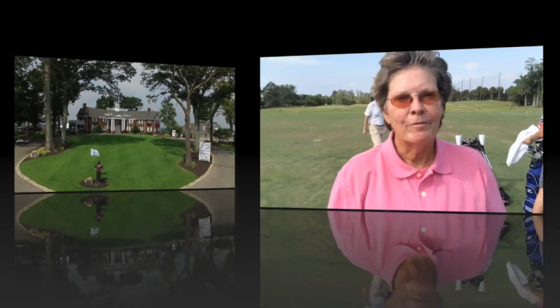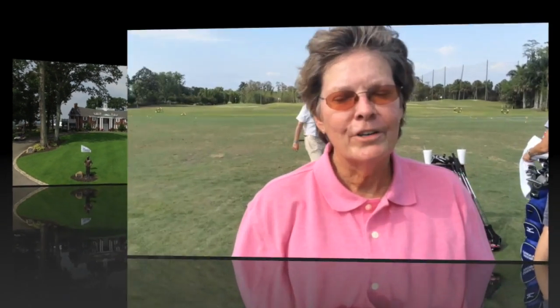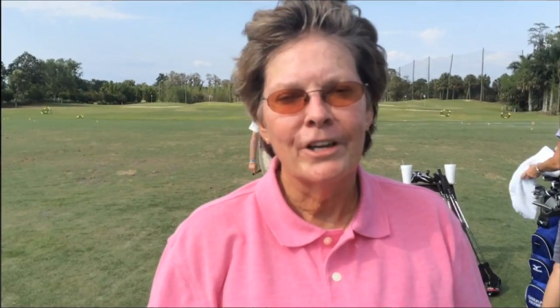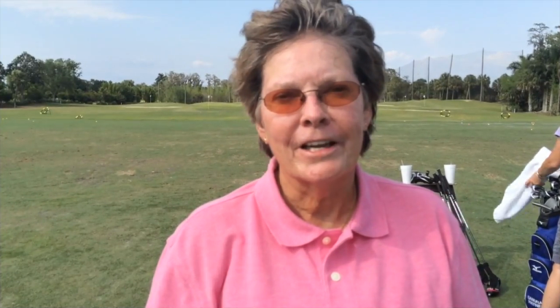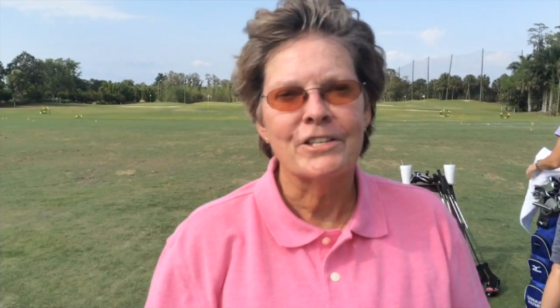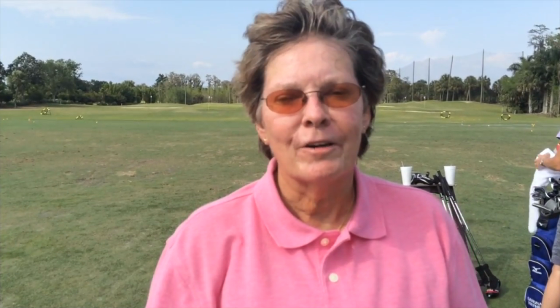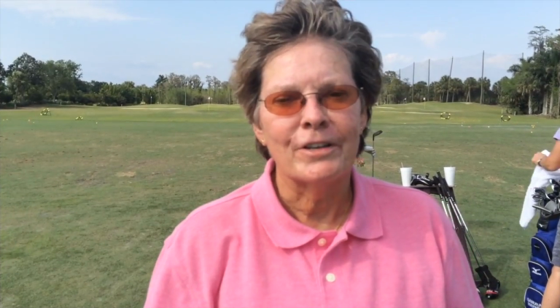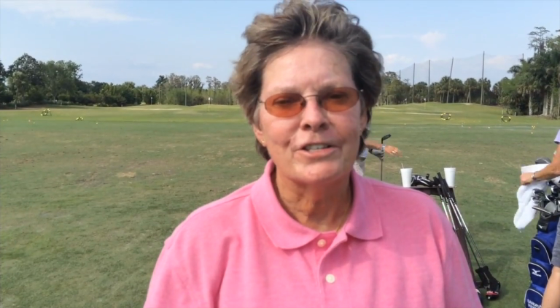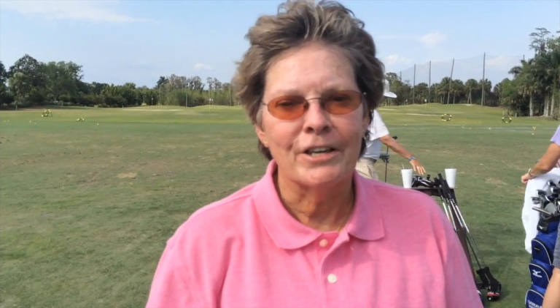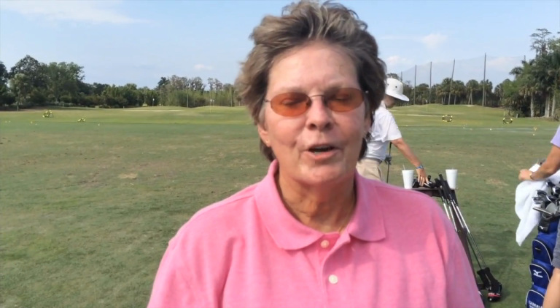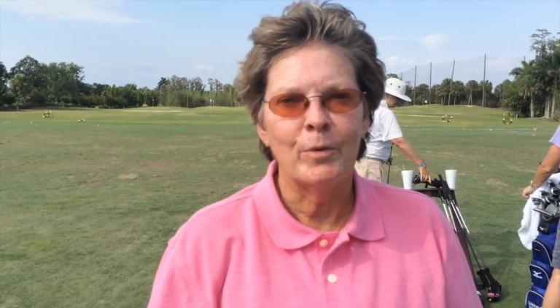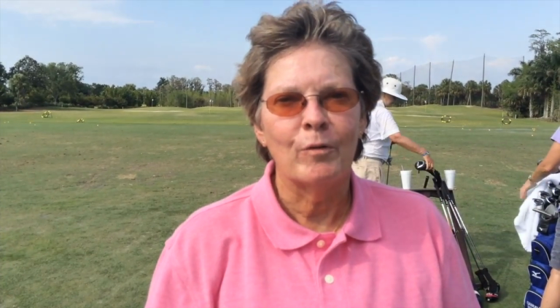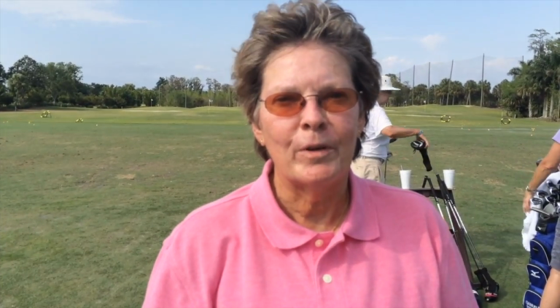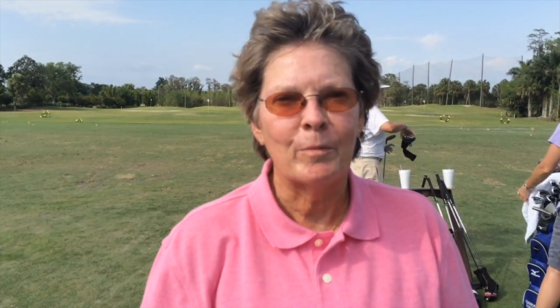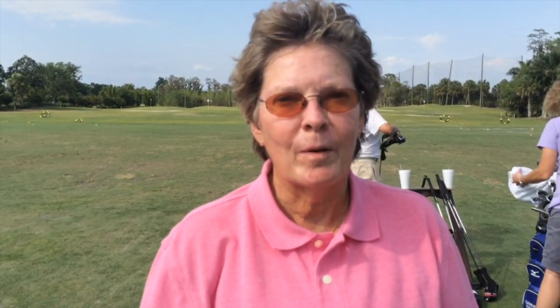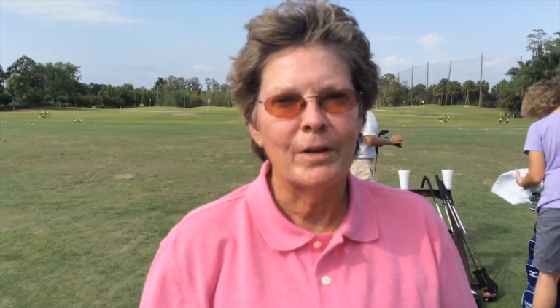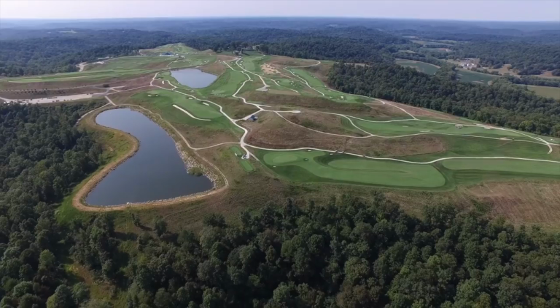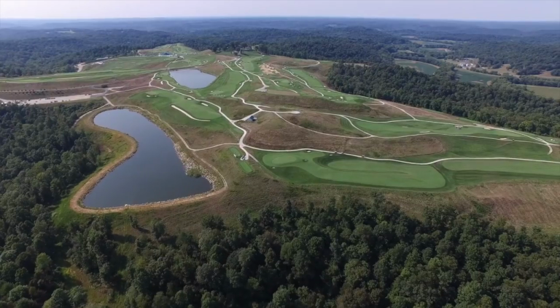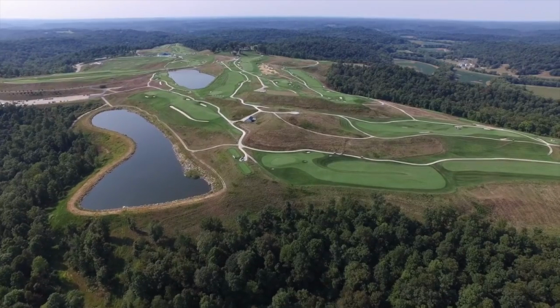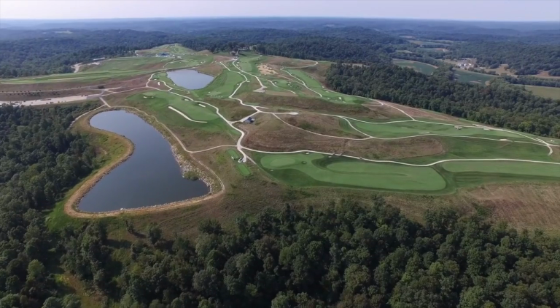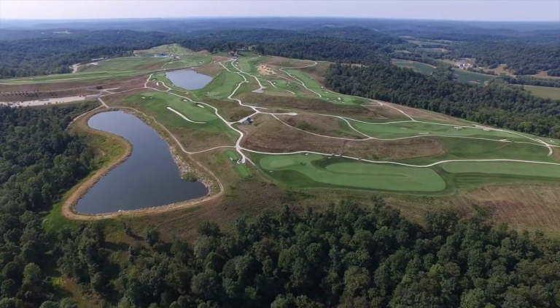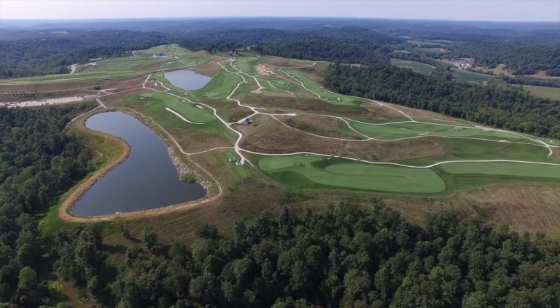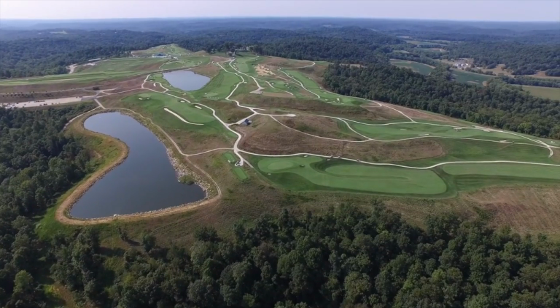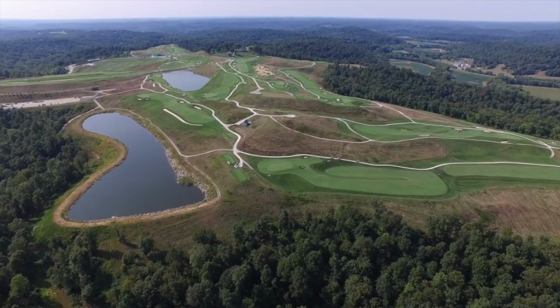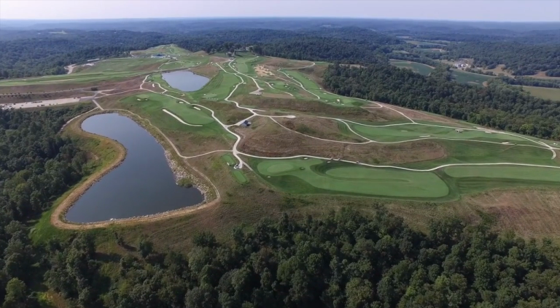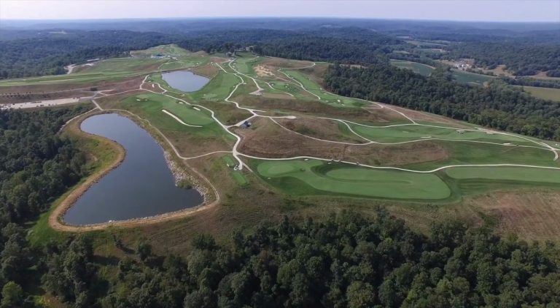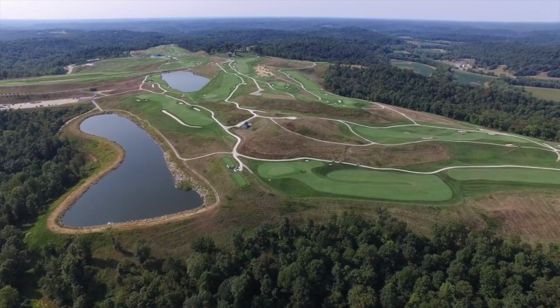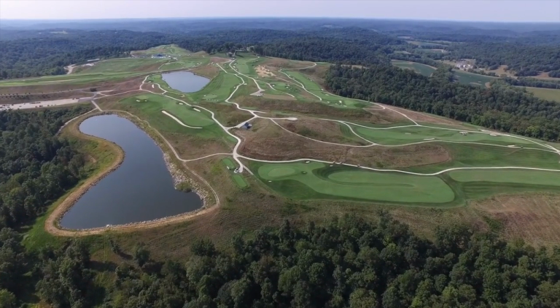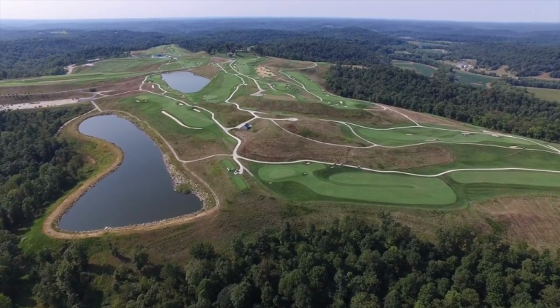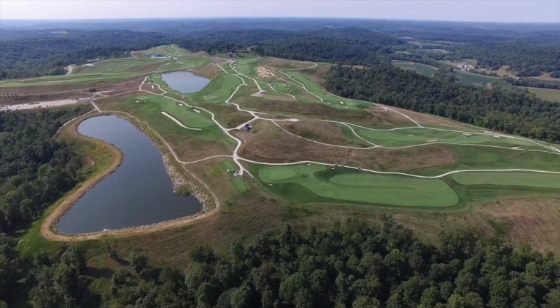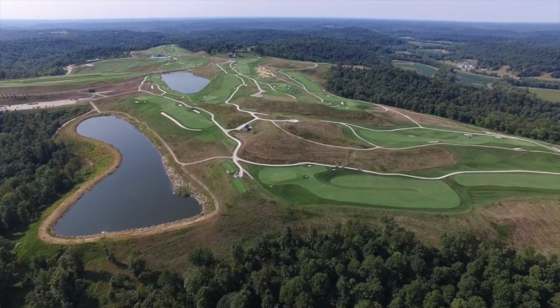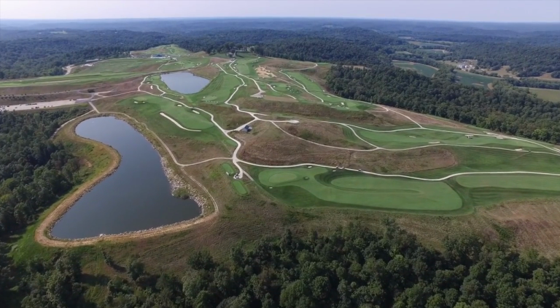French Lick itself is such a beautiful piece of property. Very difficult golf course though, so I'm gonna go with number one.